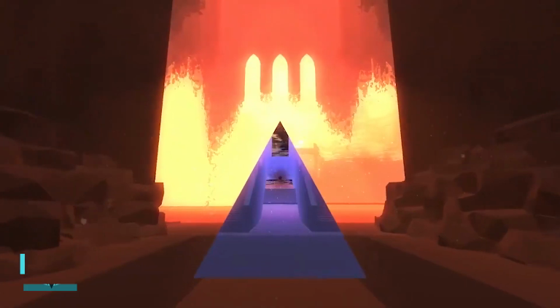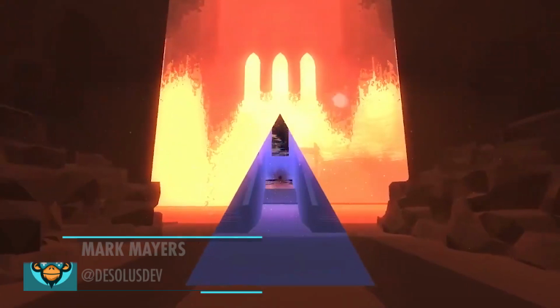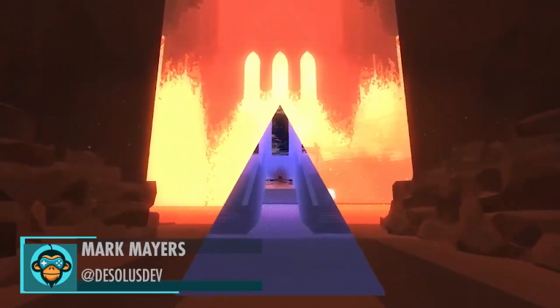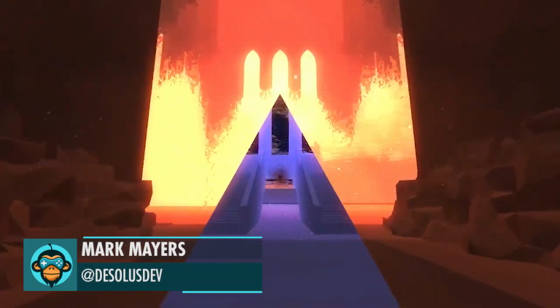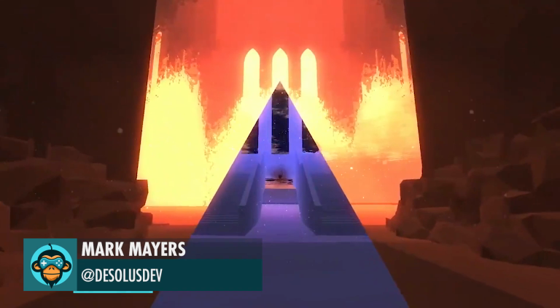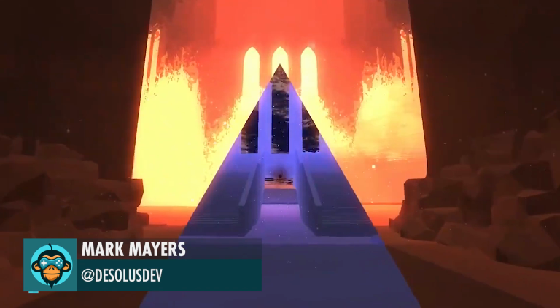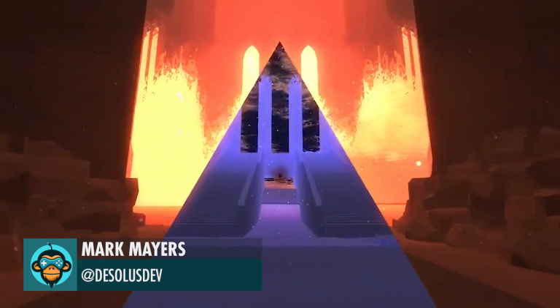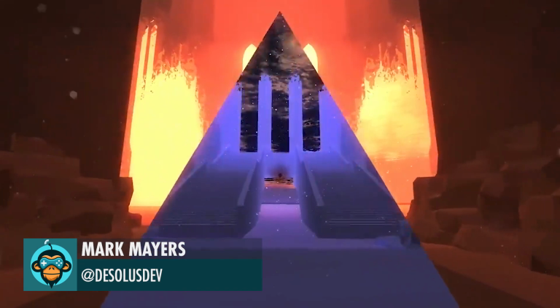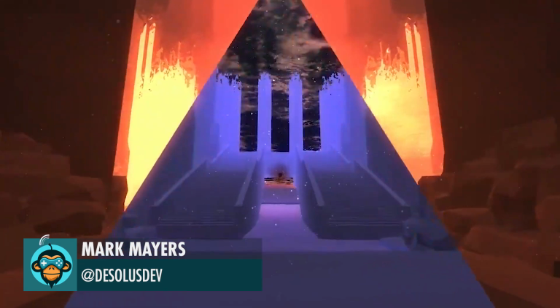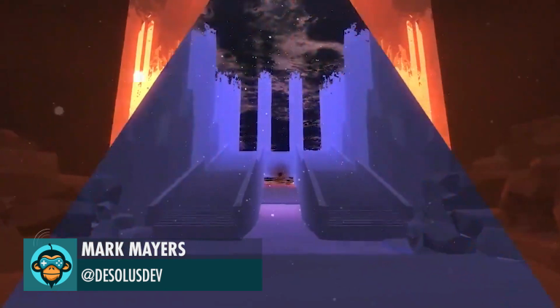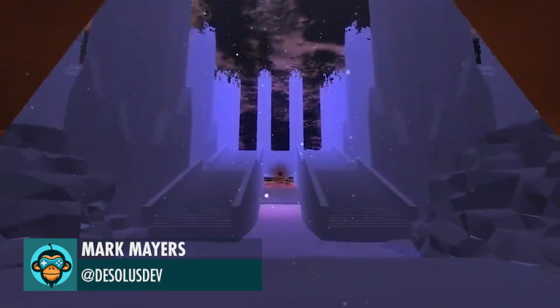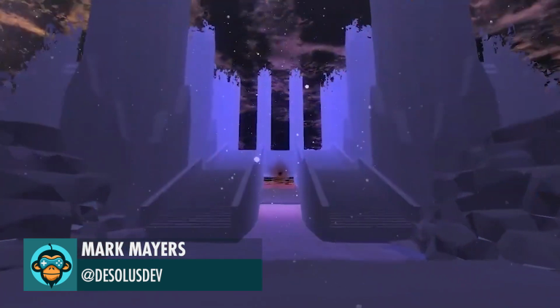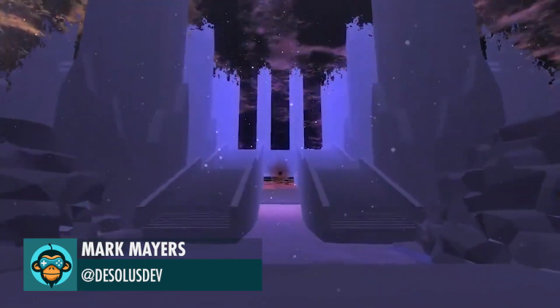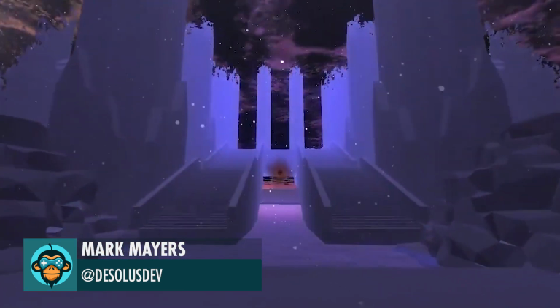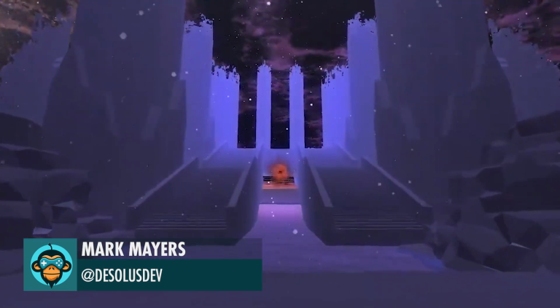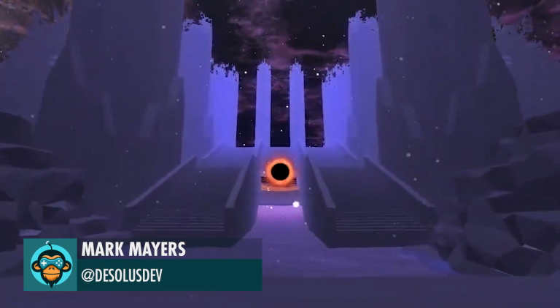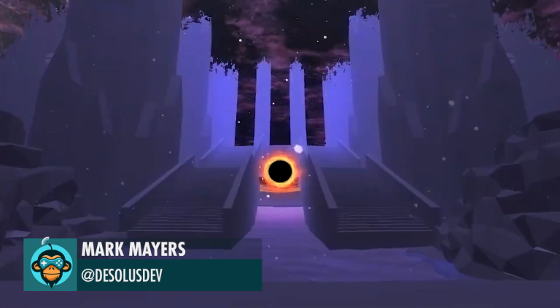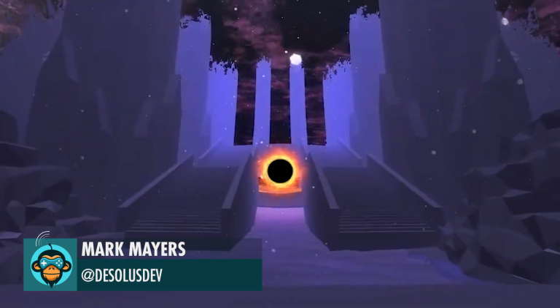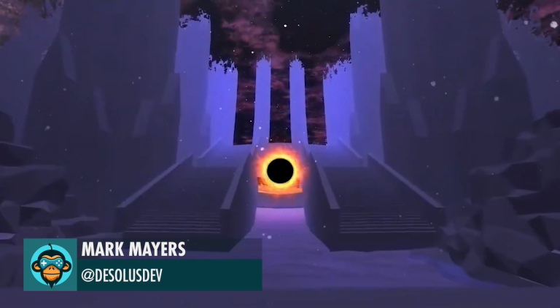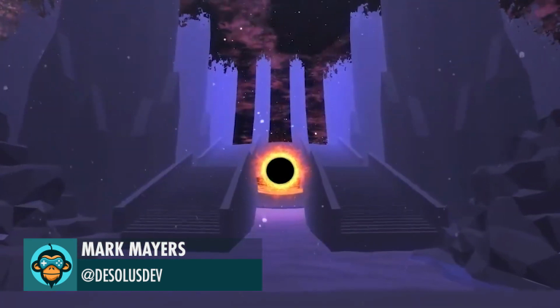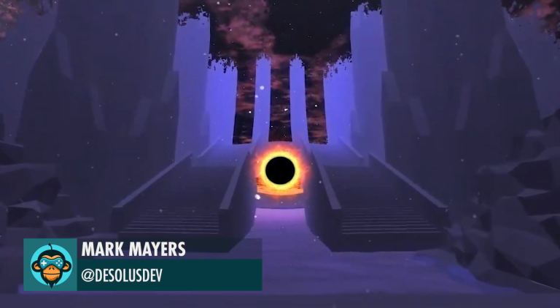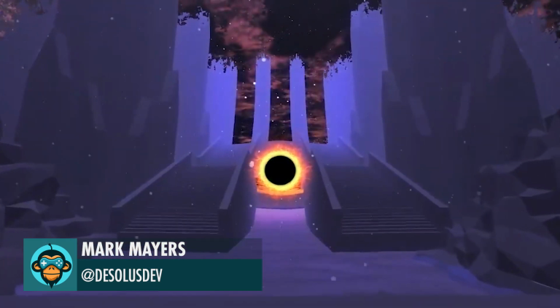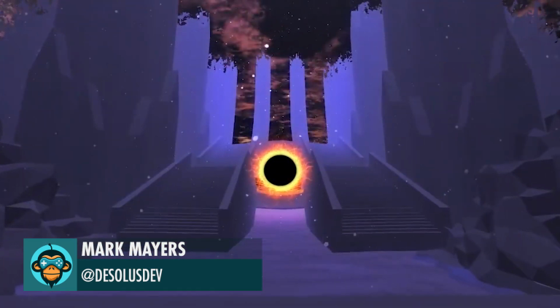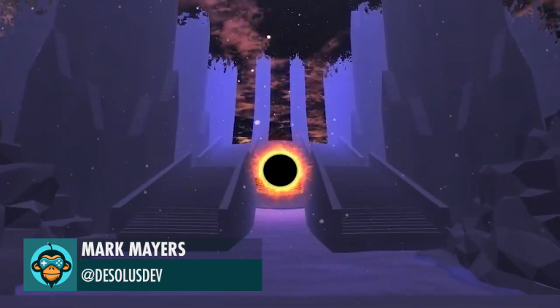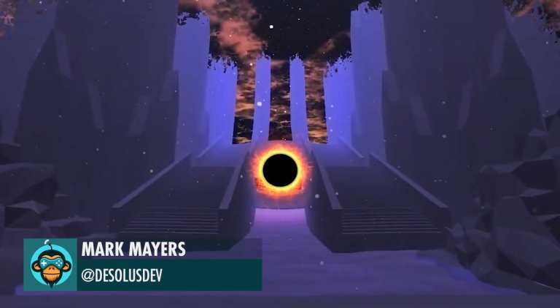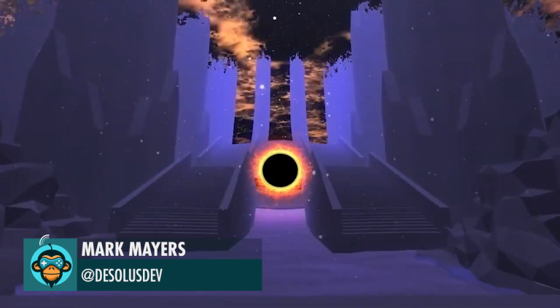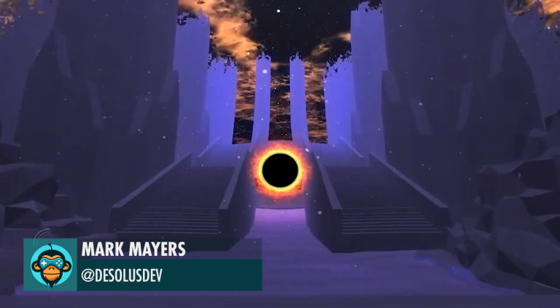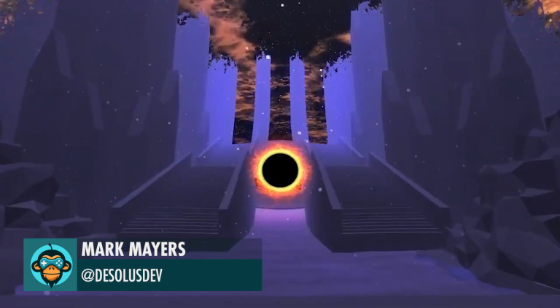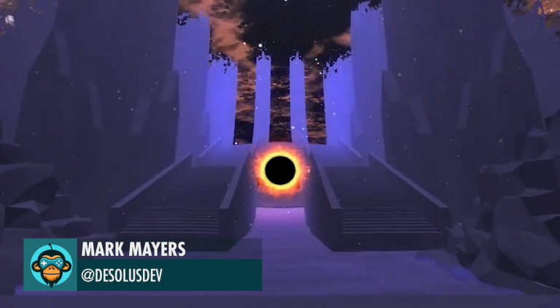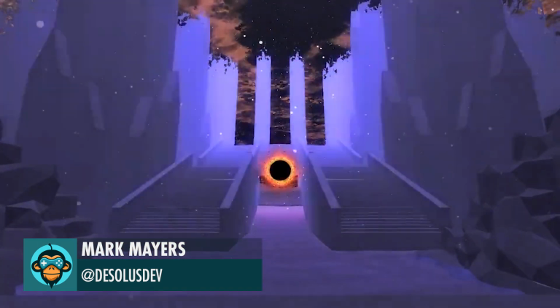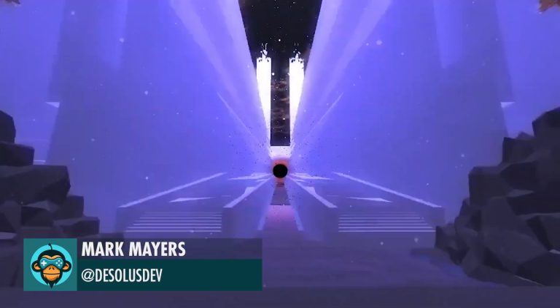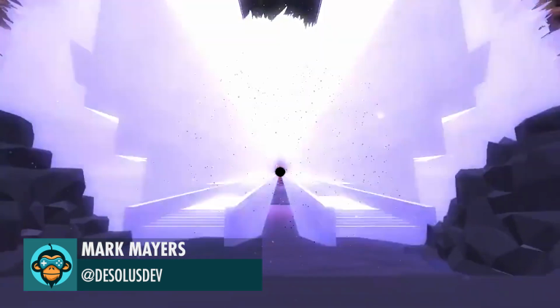Leading off, Mark experiments with new shaders for the black holes in Desolus.